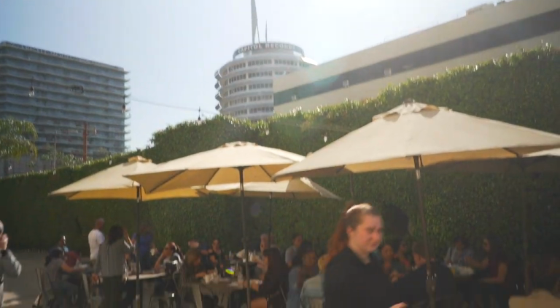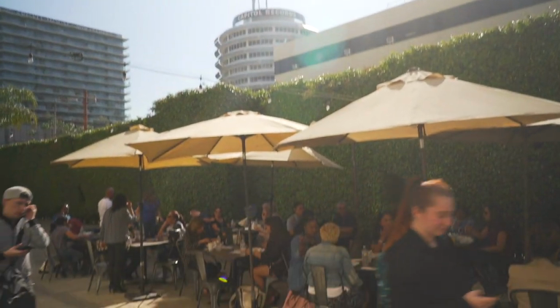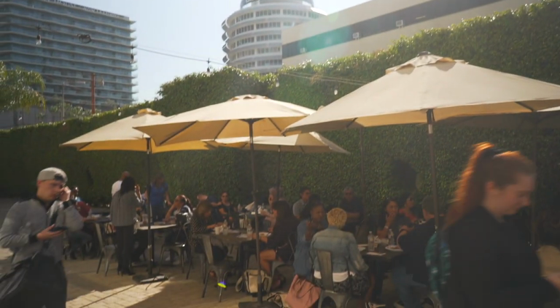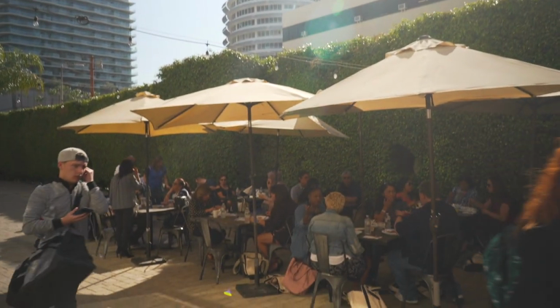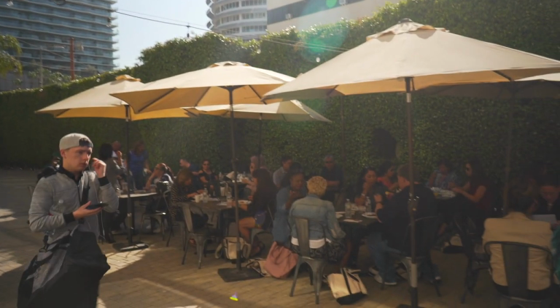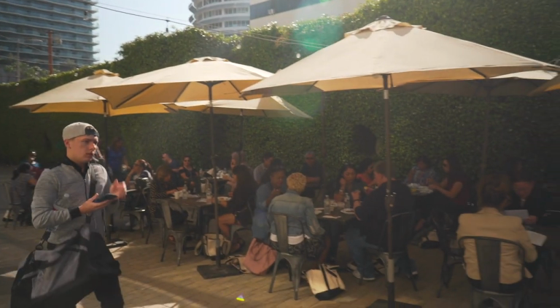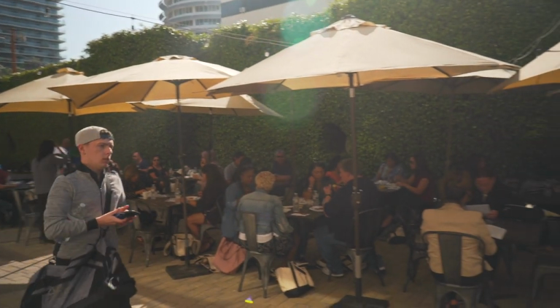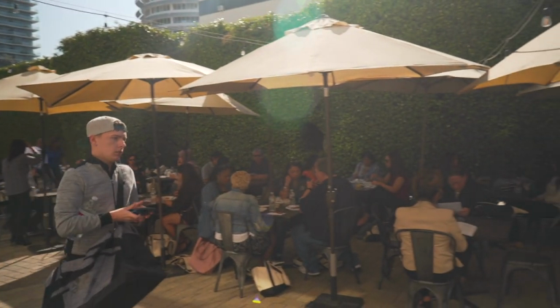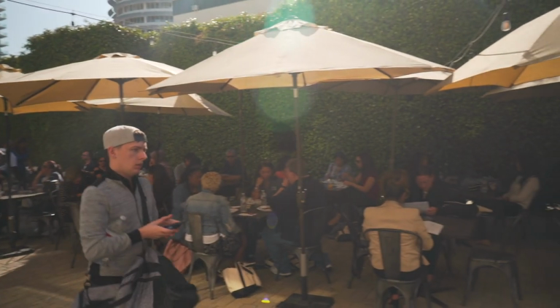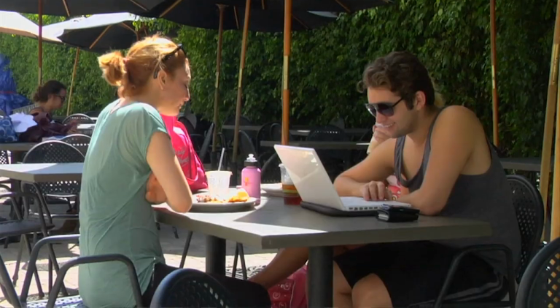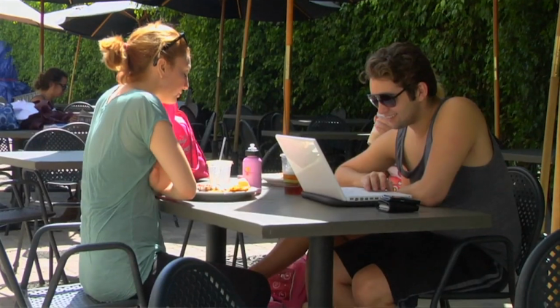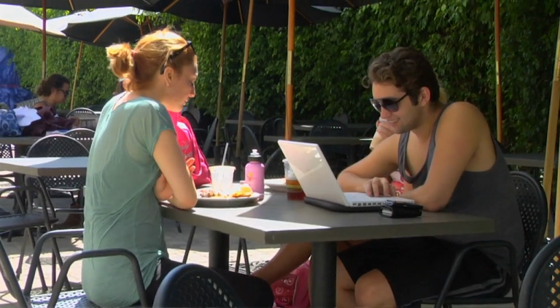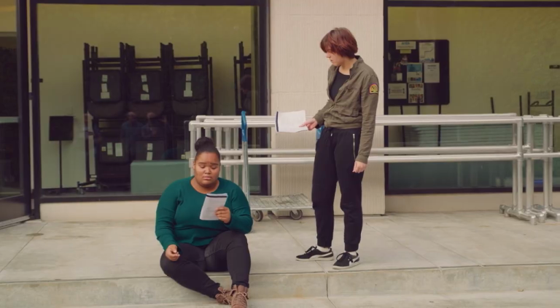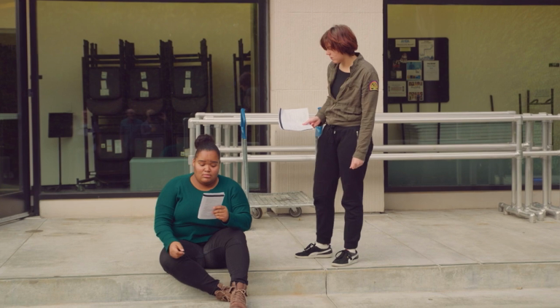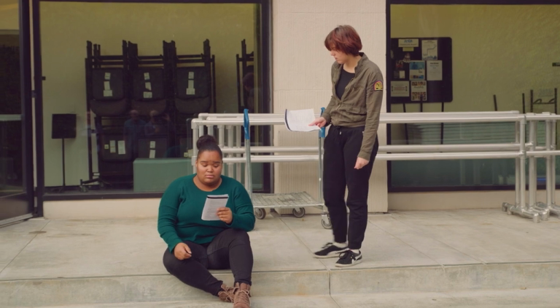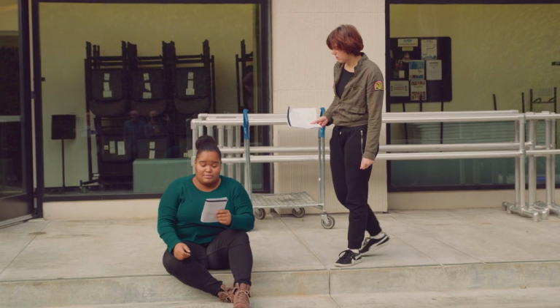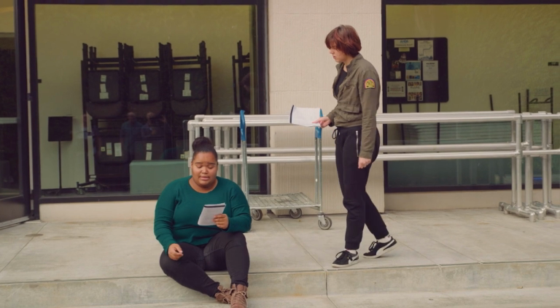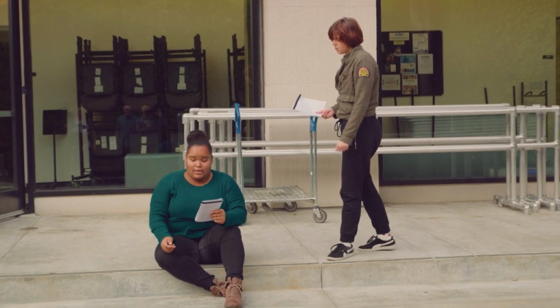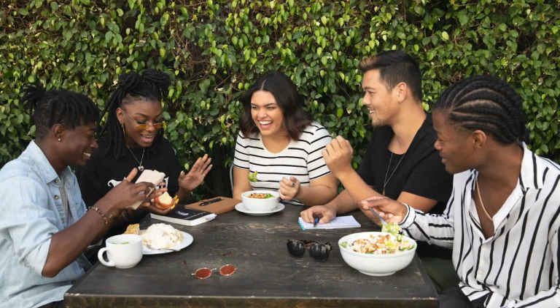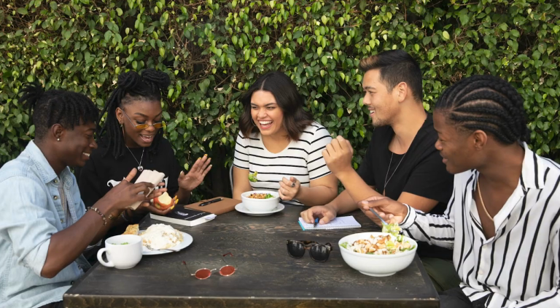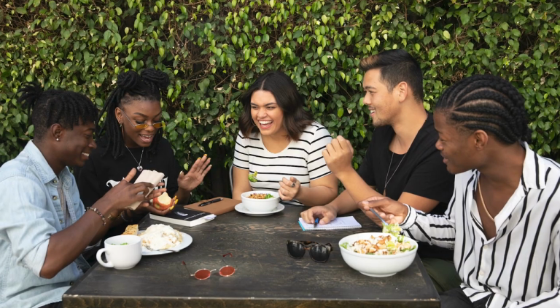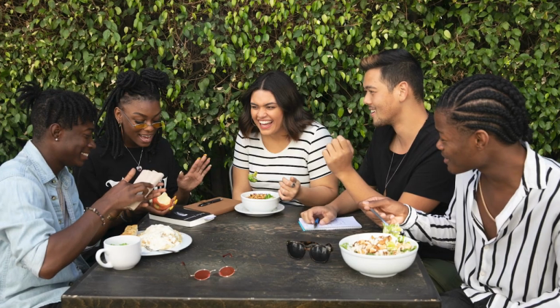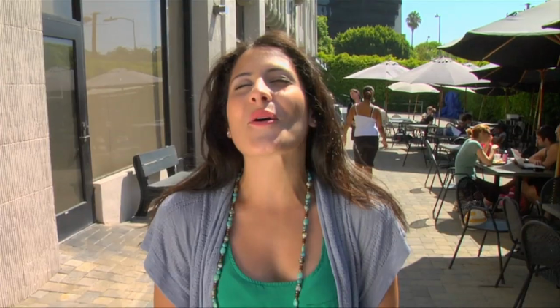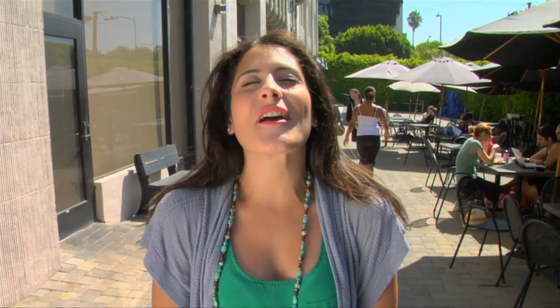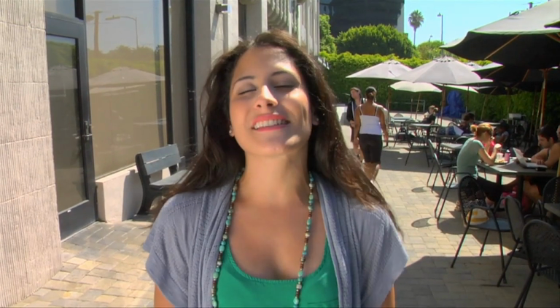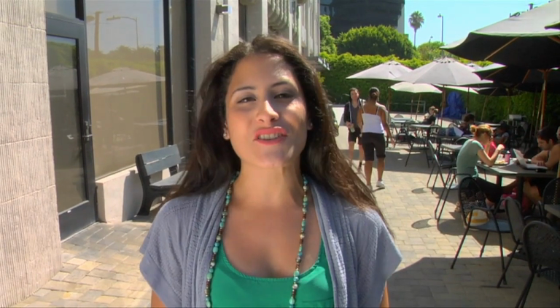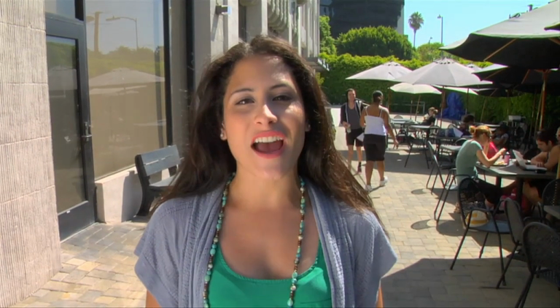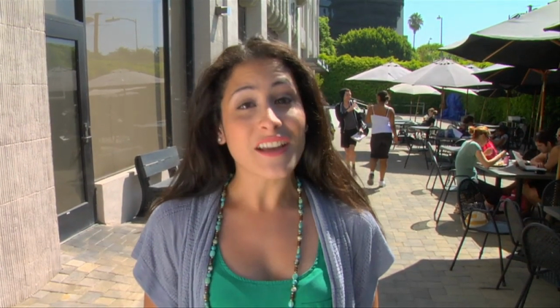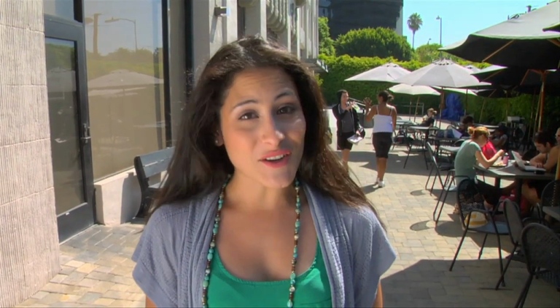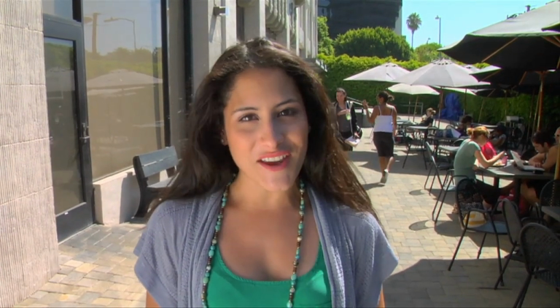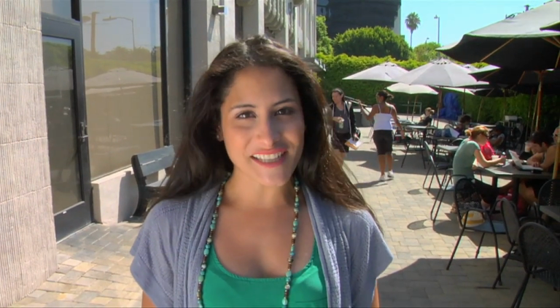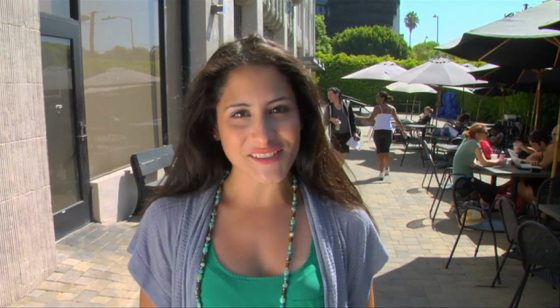This is the Piazza where students get to hang out, go over lines, have a snack, and enjoy the sunshine. Don't forget your sunscreen.